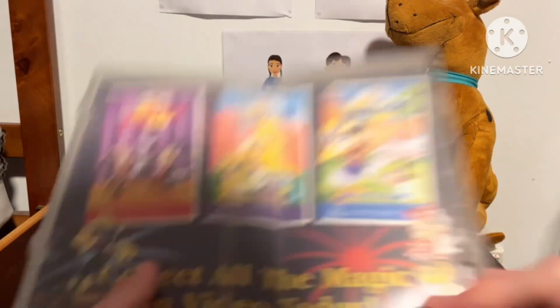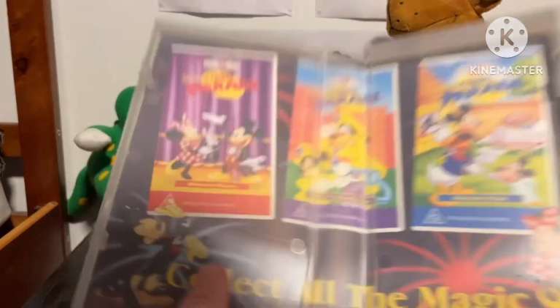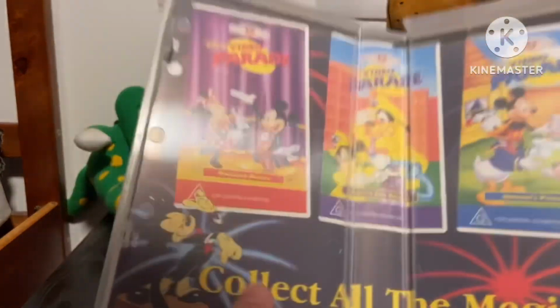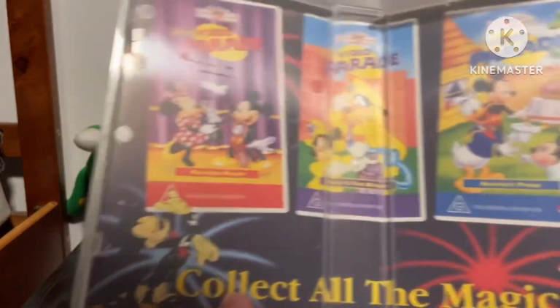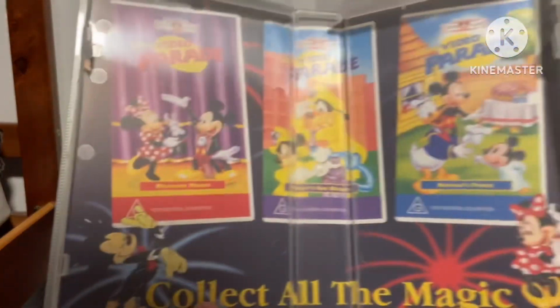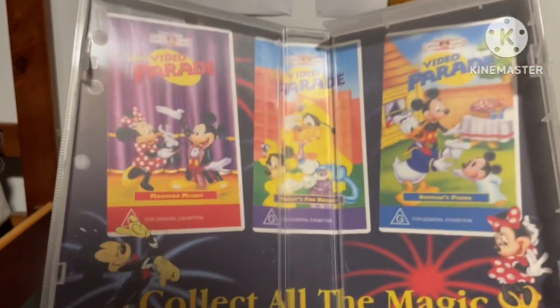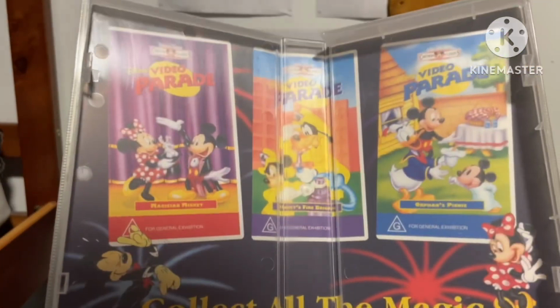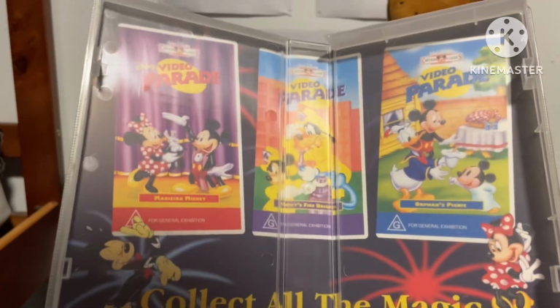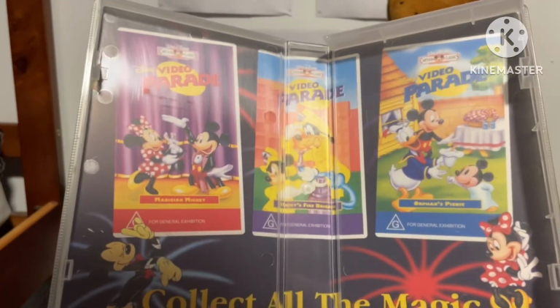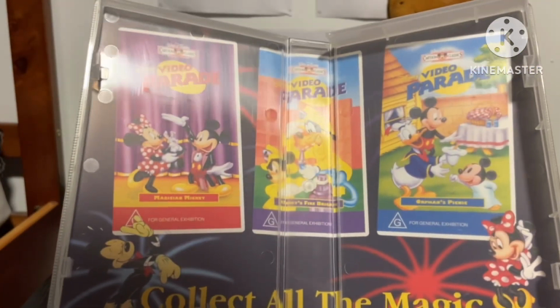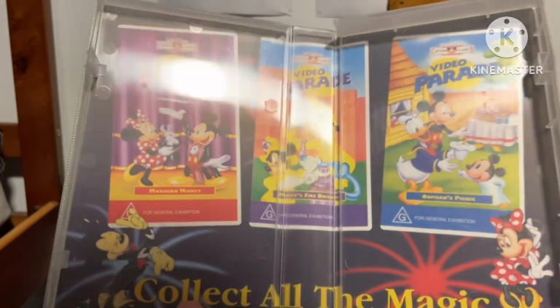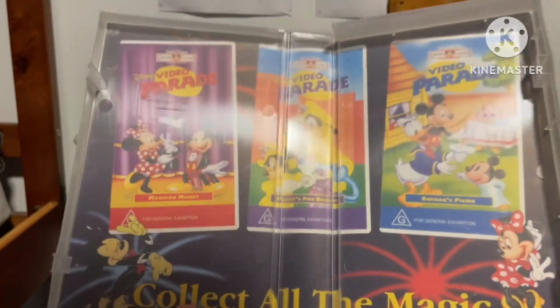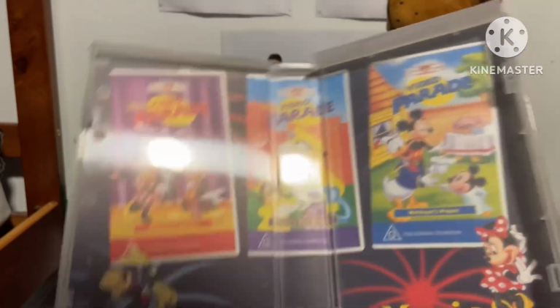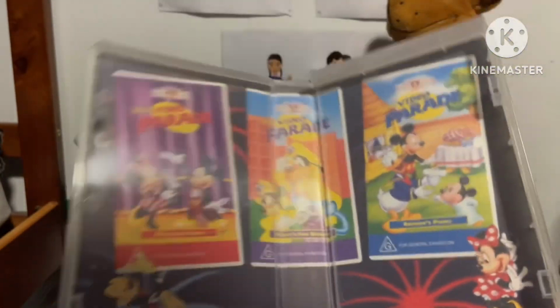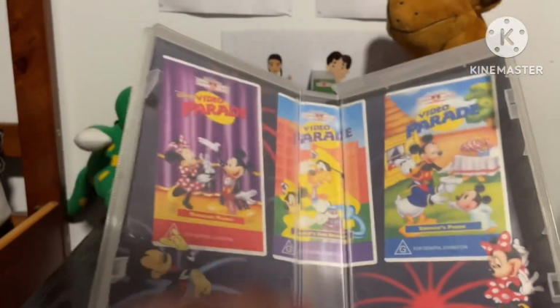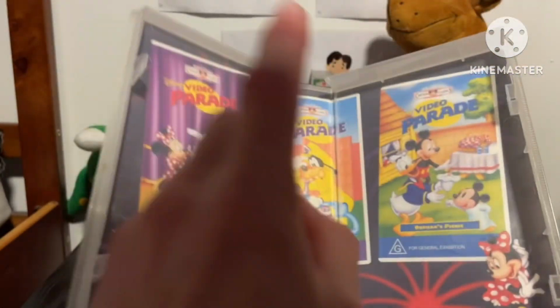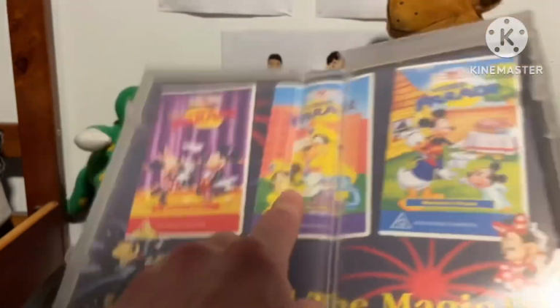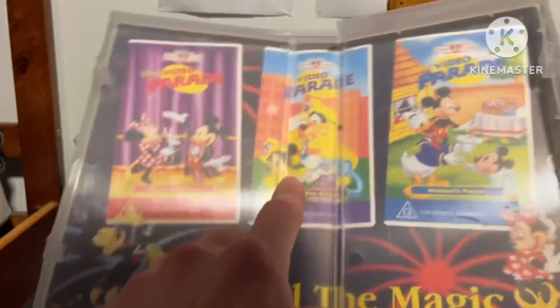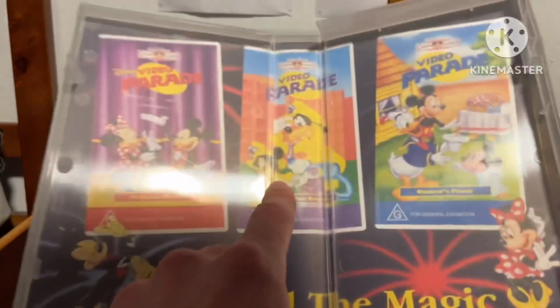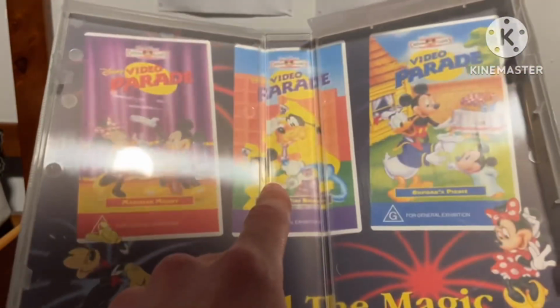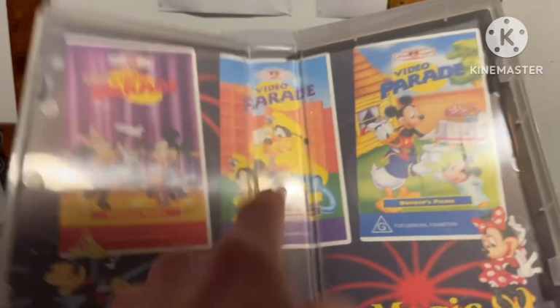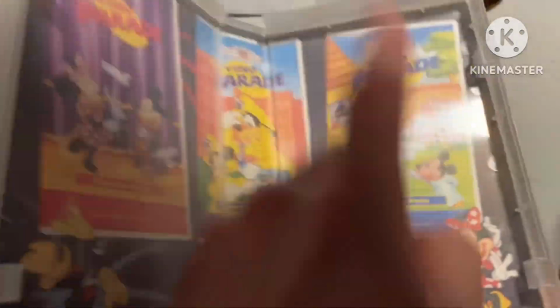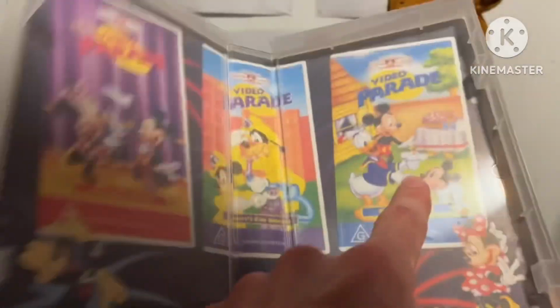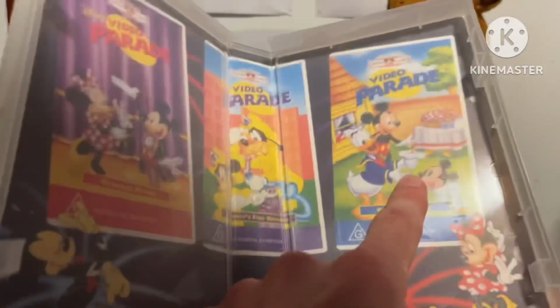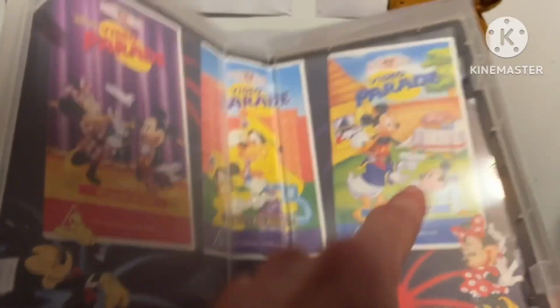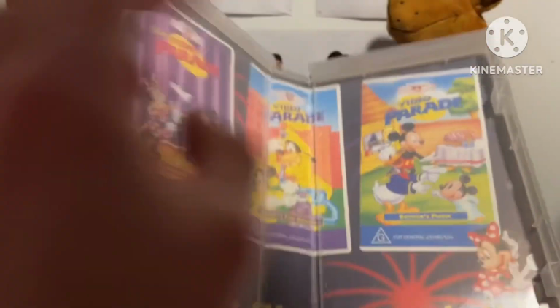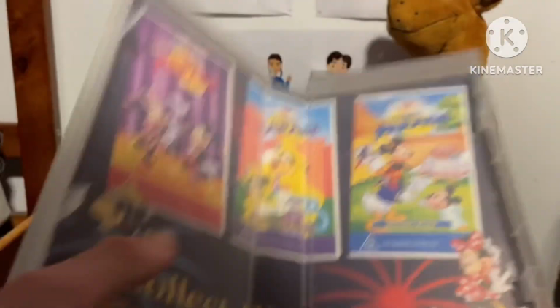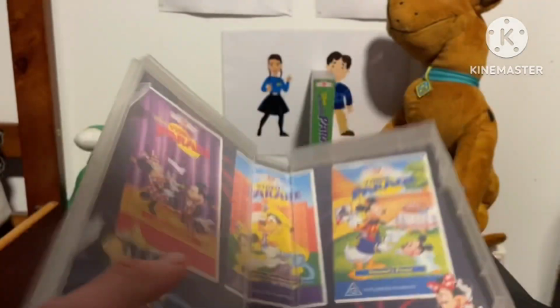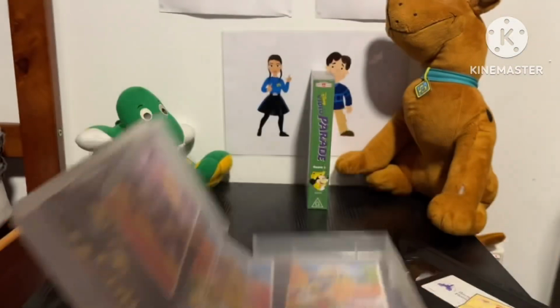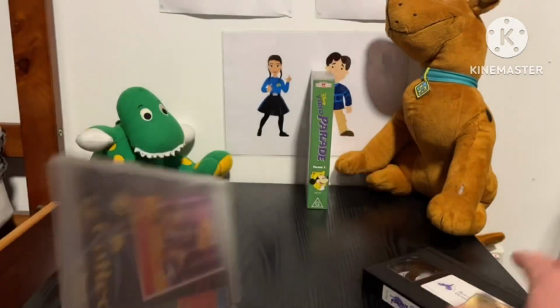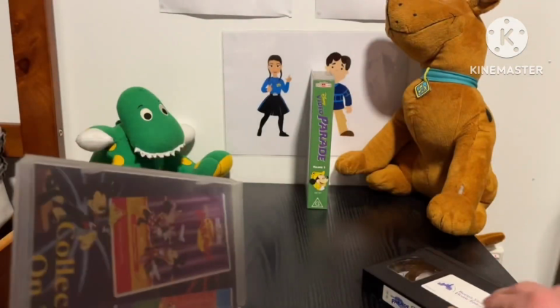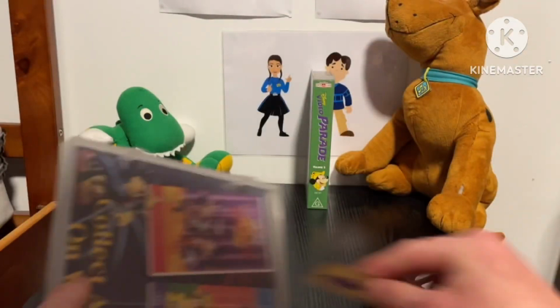Looking at the inside, there are other Disney videos listed. I'll show you that one next, but I'll get Orphan's Picnic very soon.